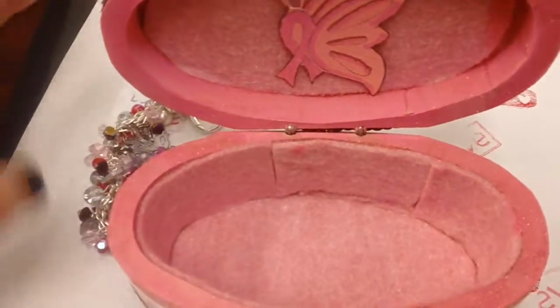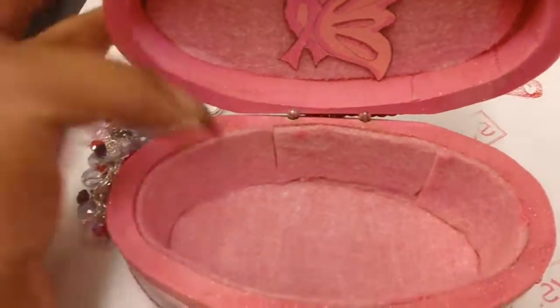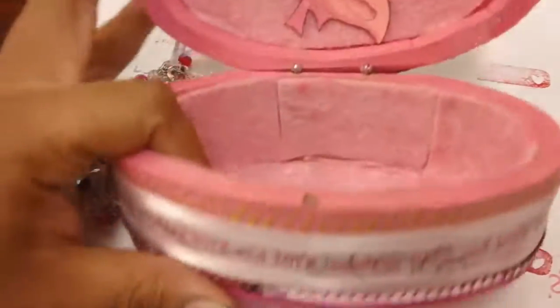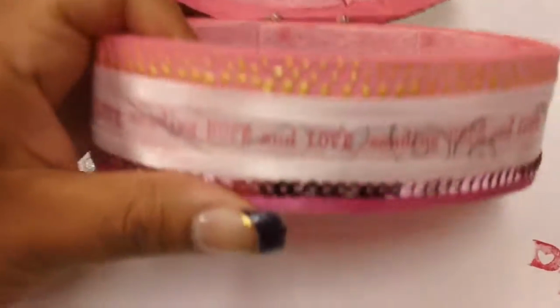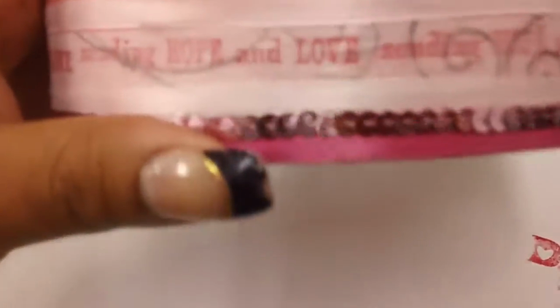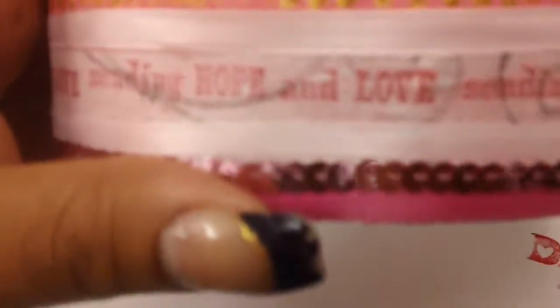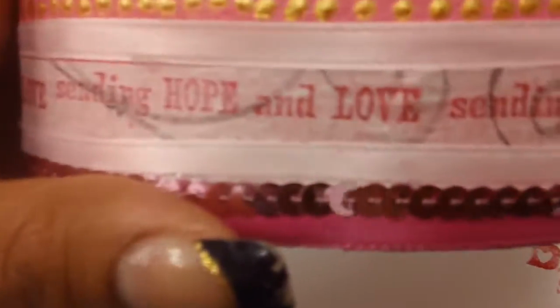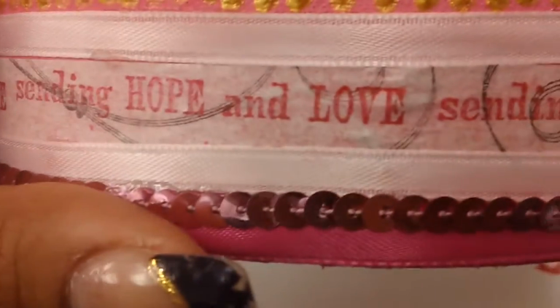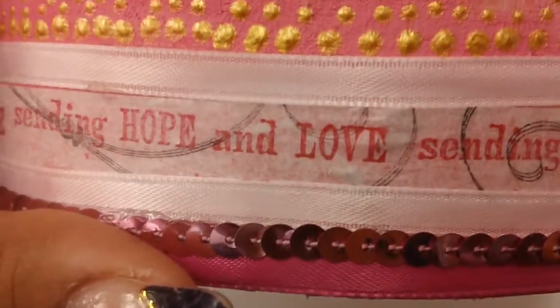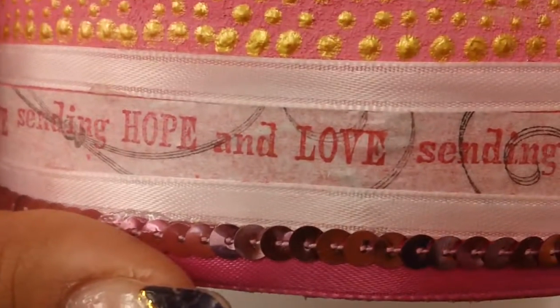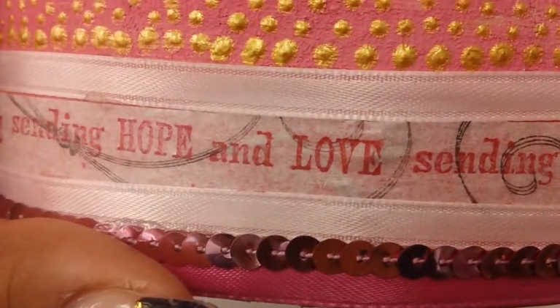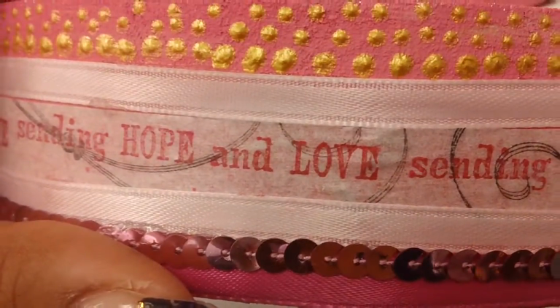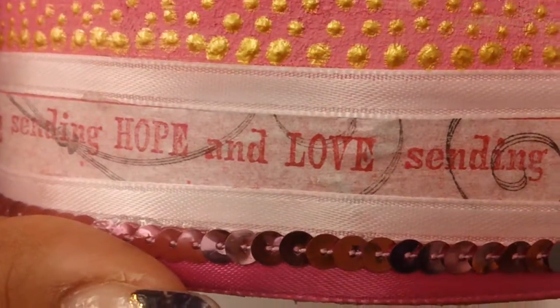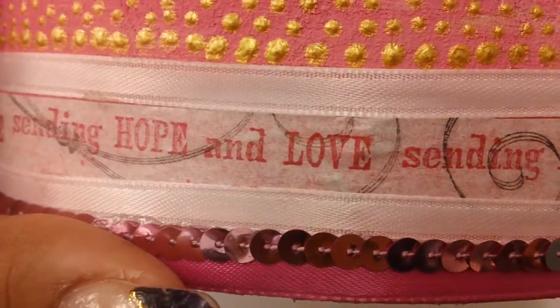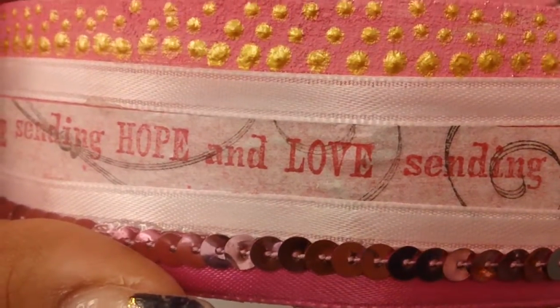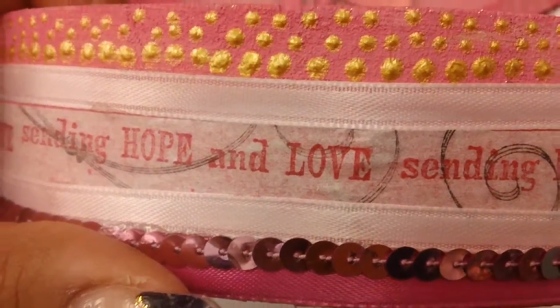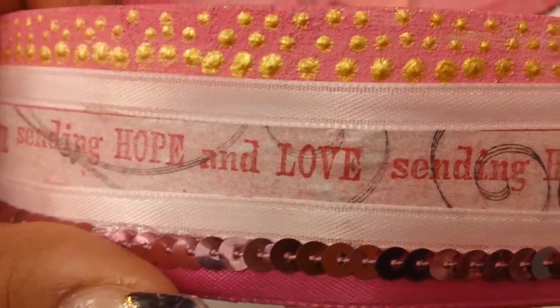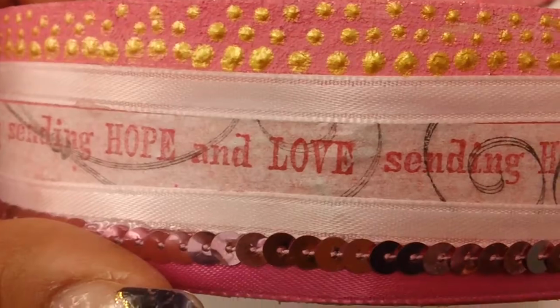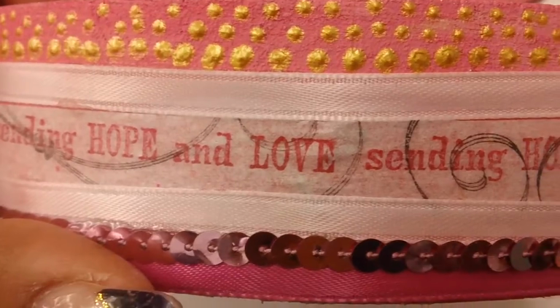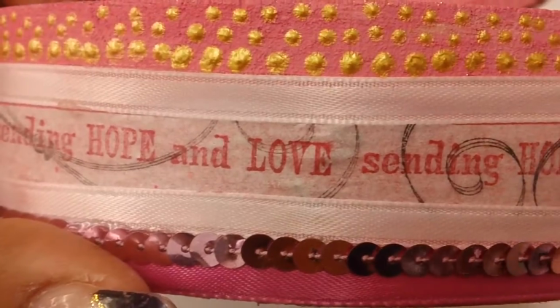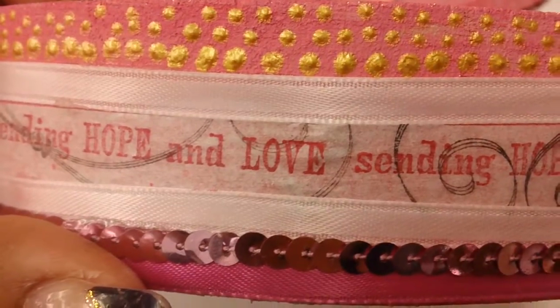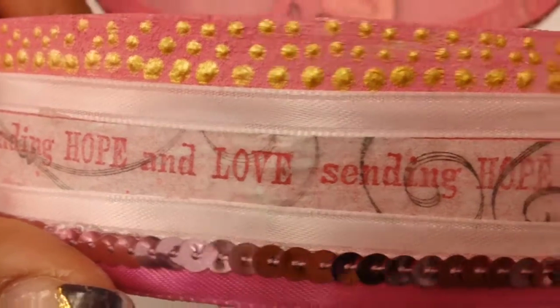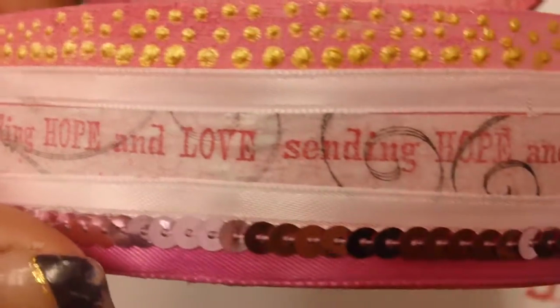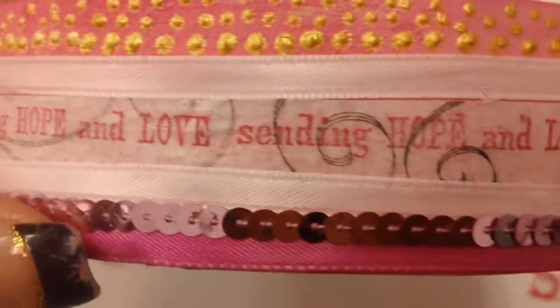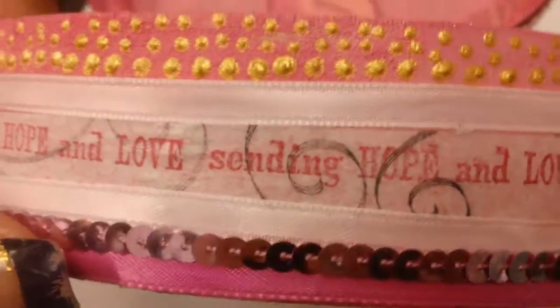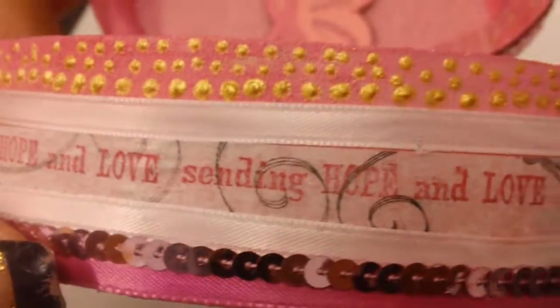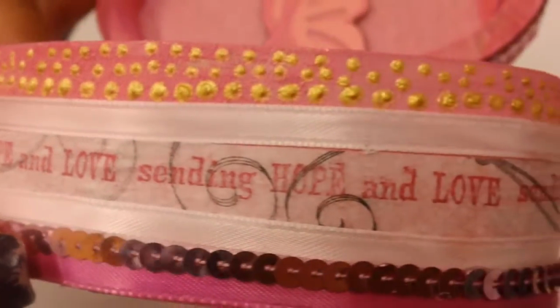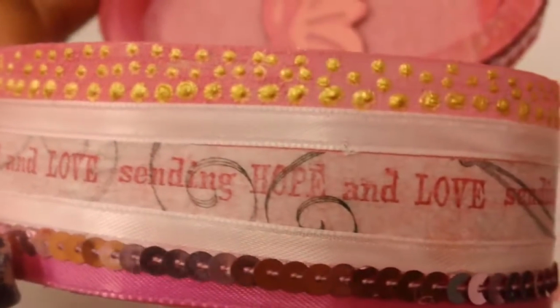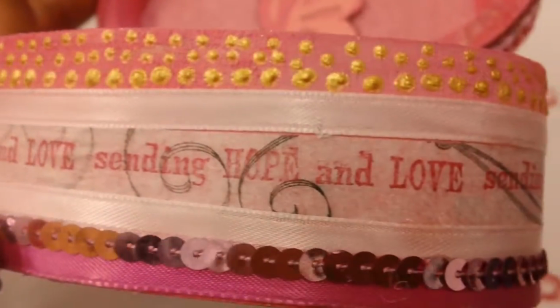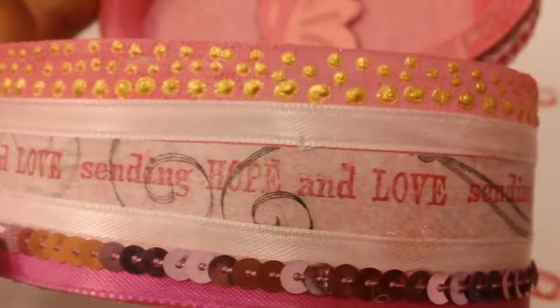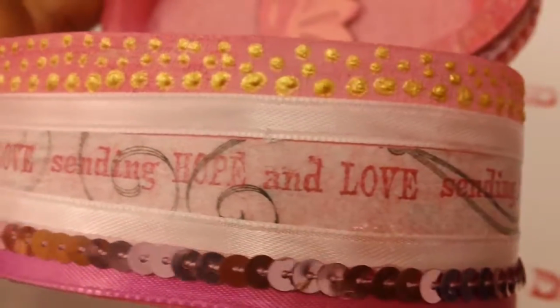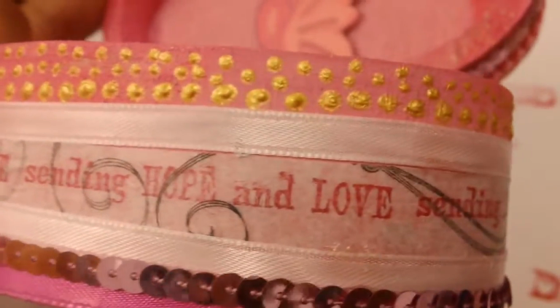I also wanted to show you this real quick — I created my own washi tape using the Unity Stamps. Pretty!